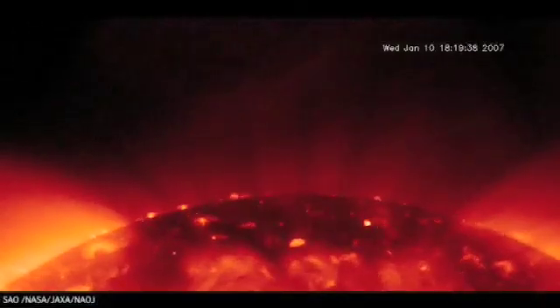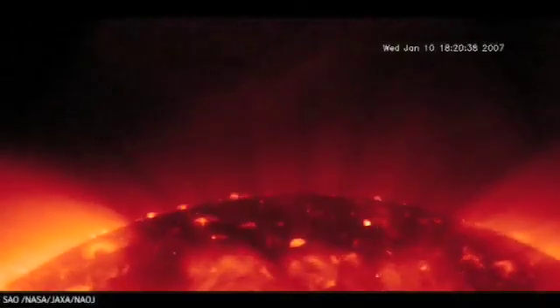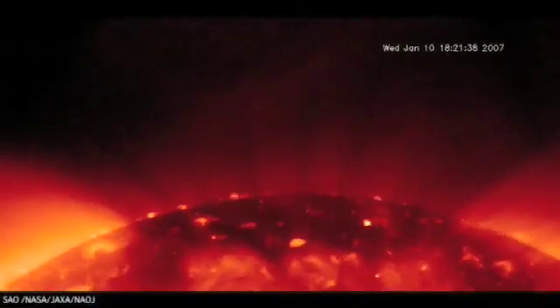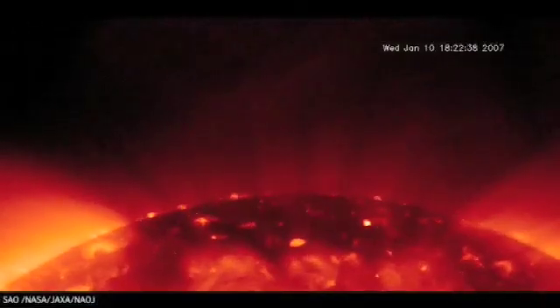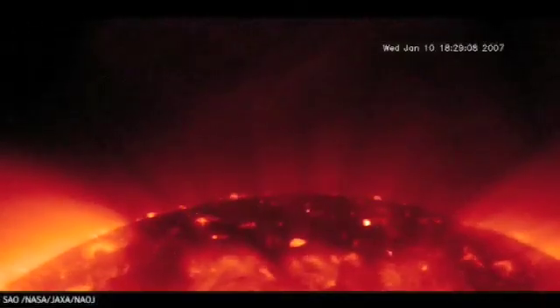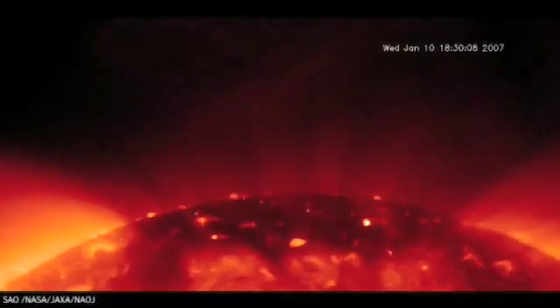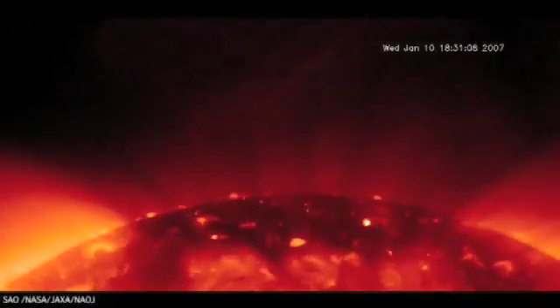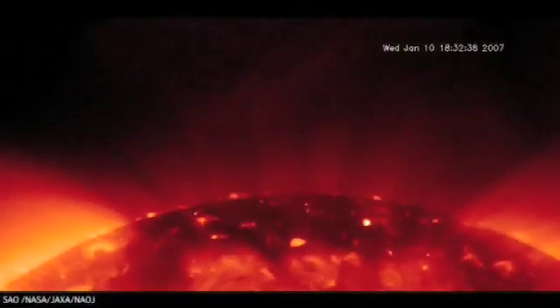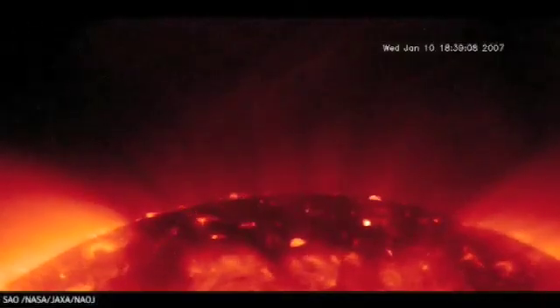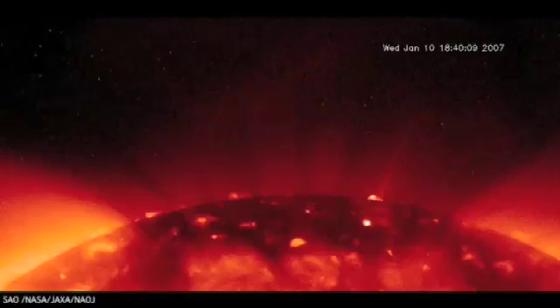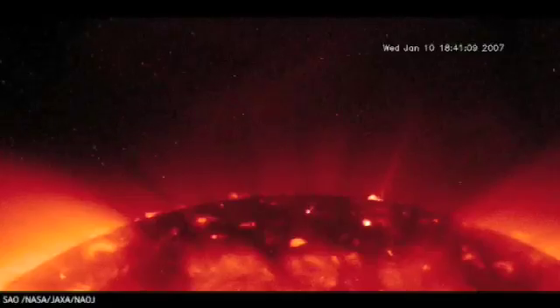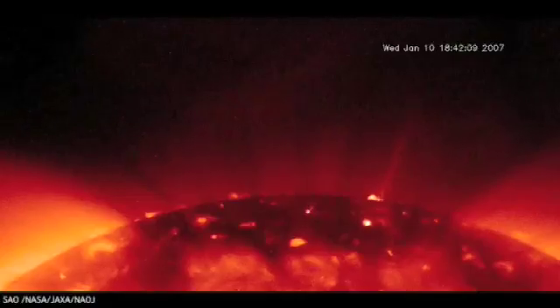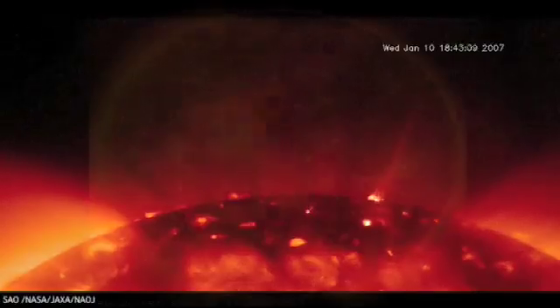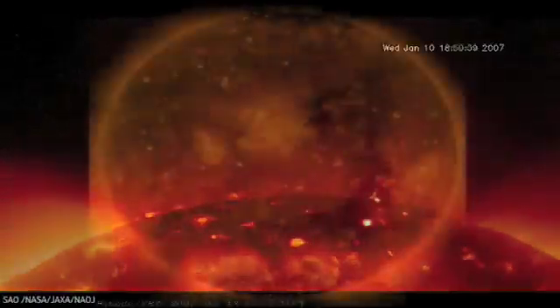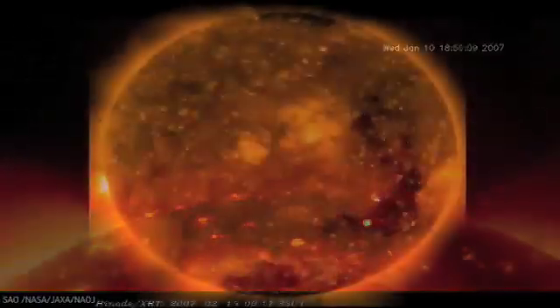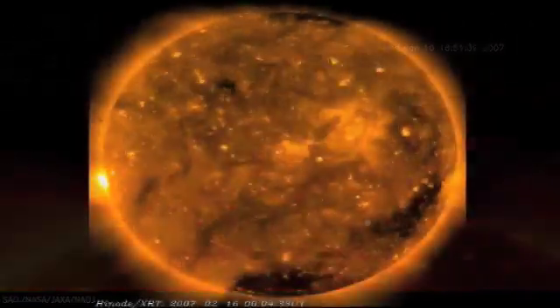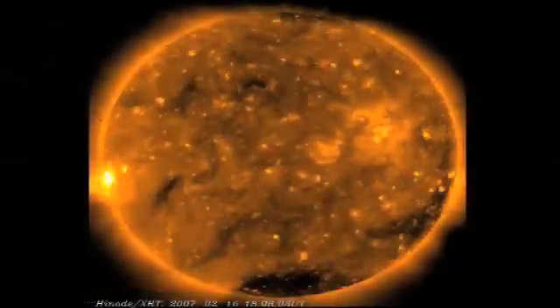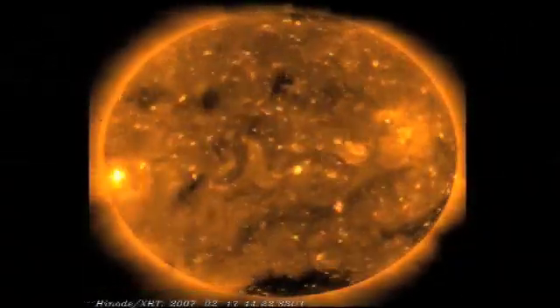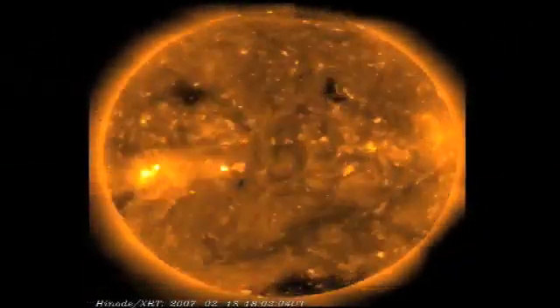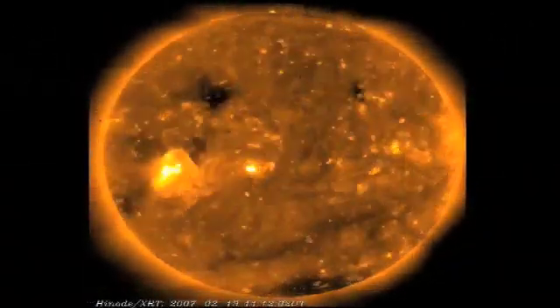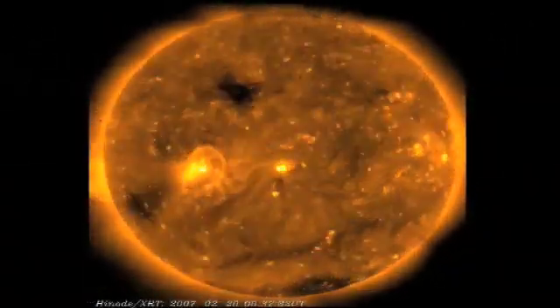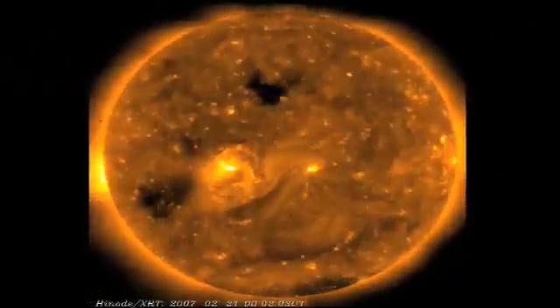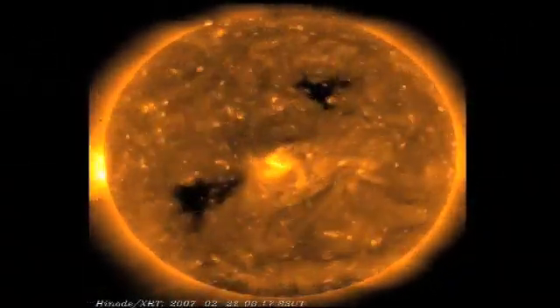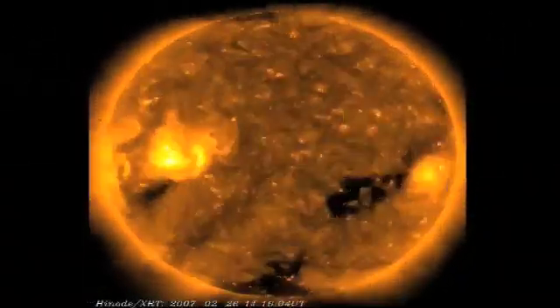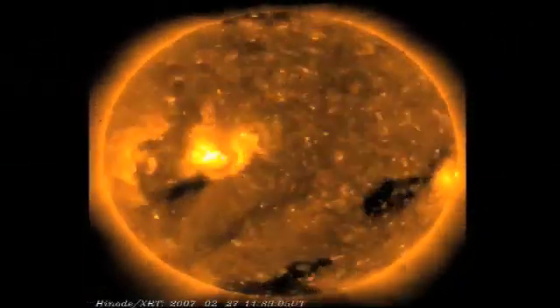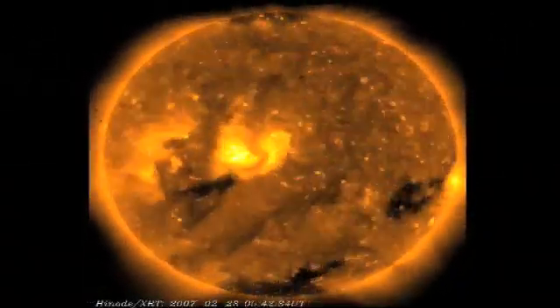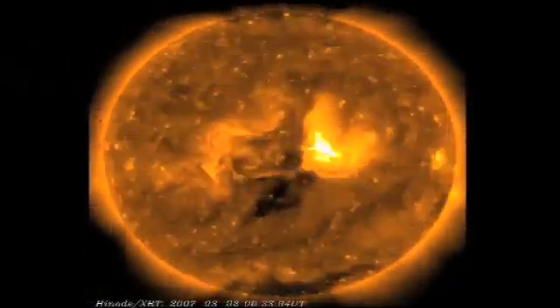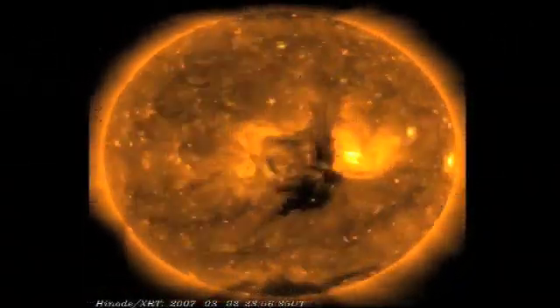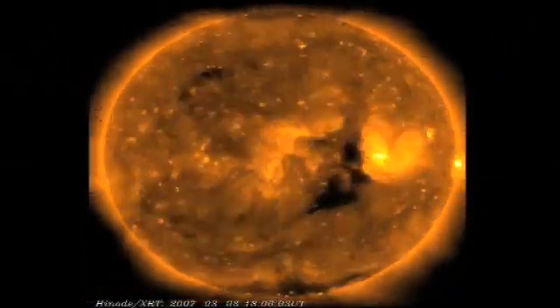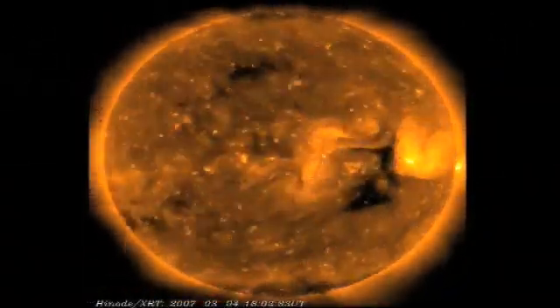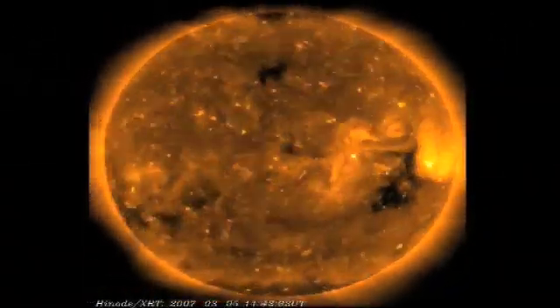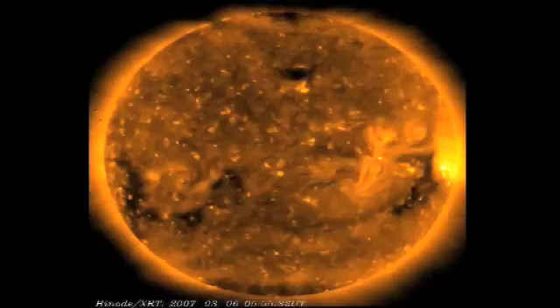This is how we believe most ordinary stars are powered throughout their lifetime. Our own sun — all the energy, the light, the power we see from our sun — is produced by hydrogen atoms fusing together to form helium.